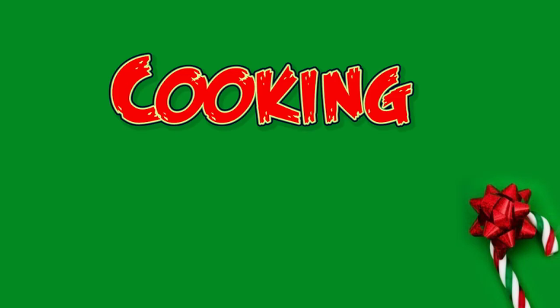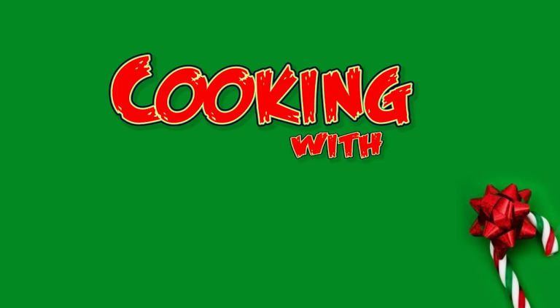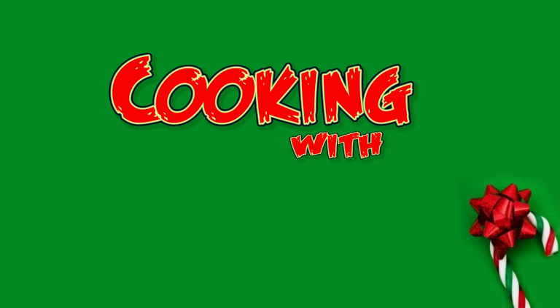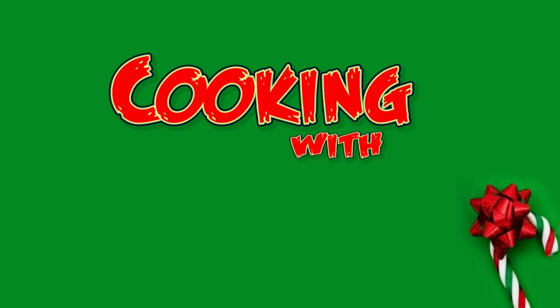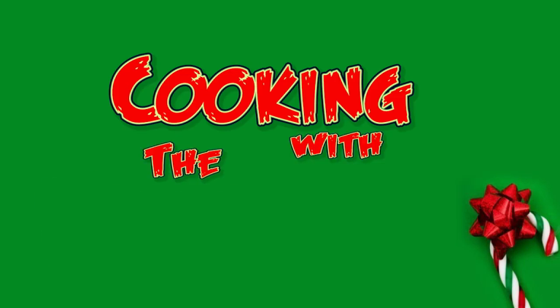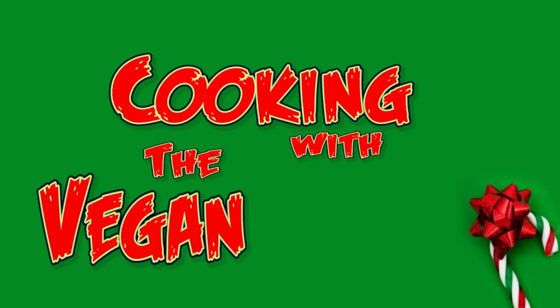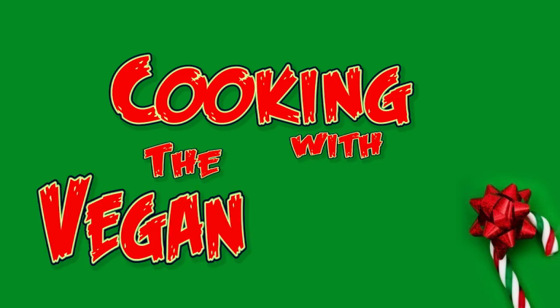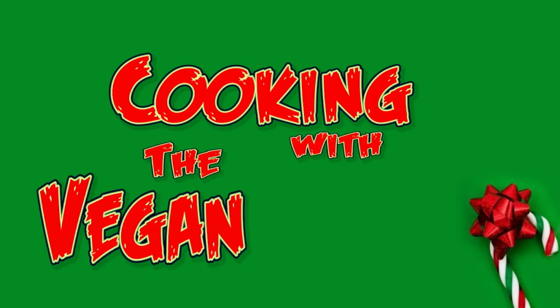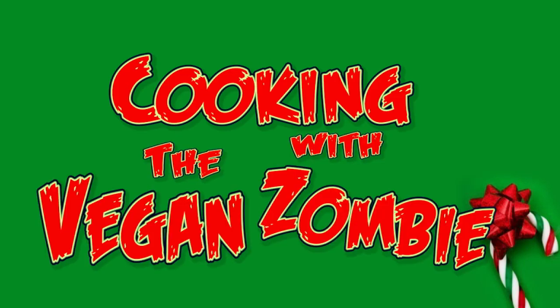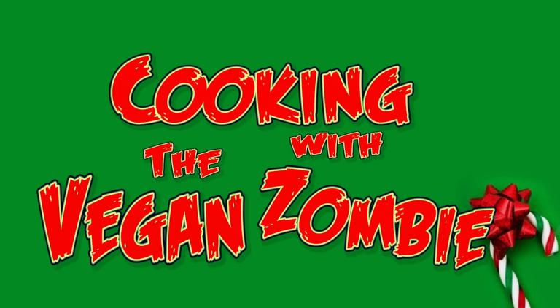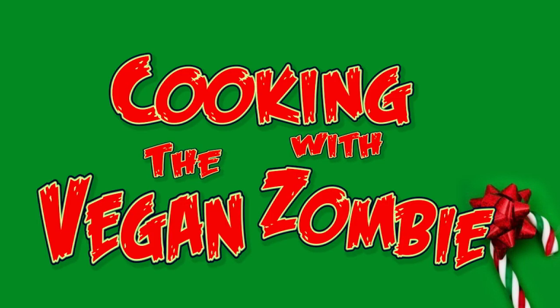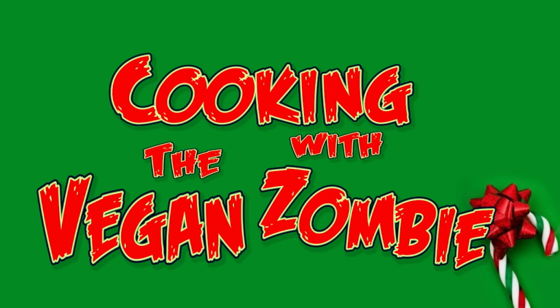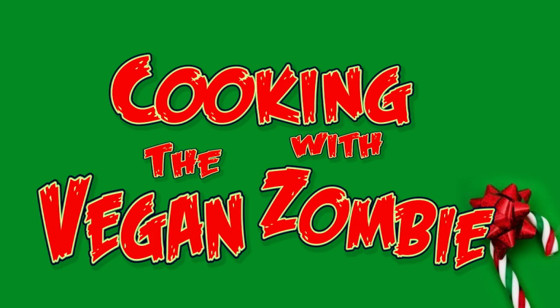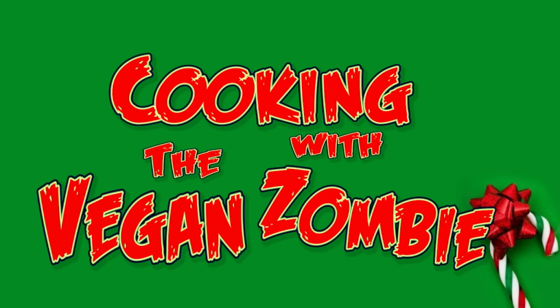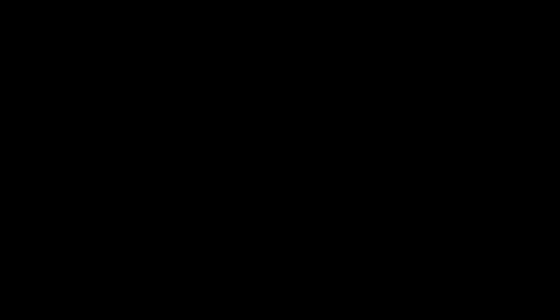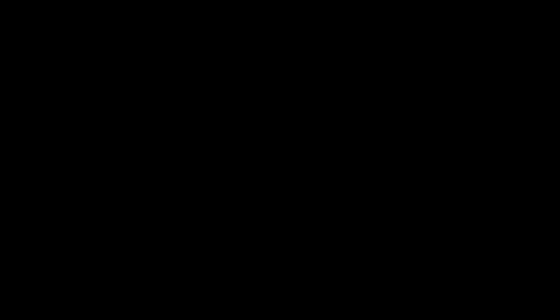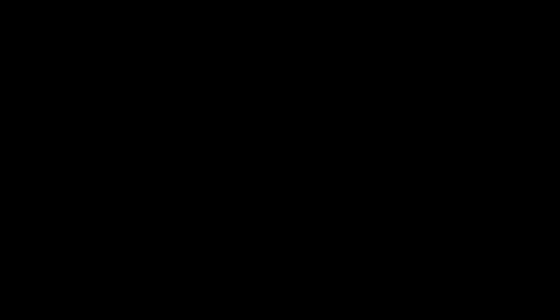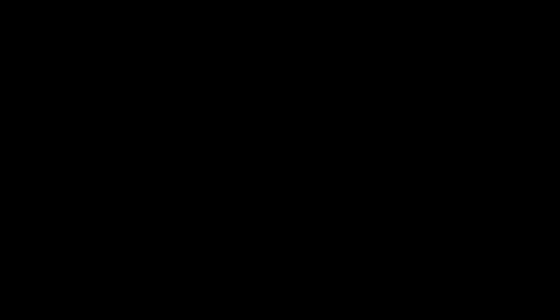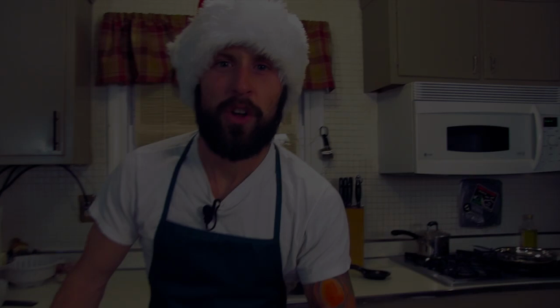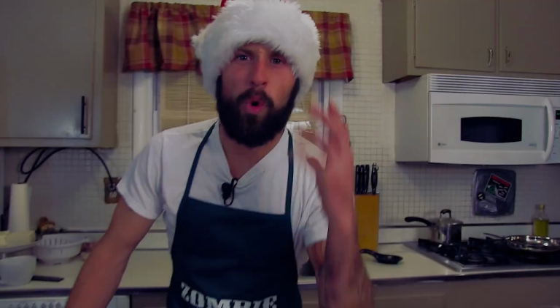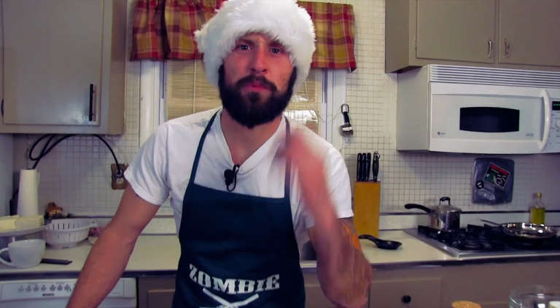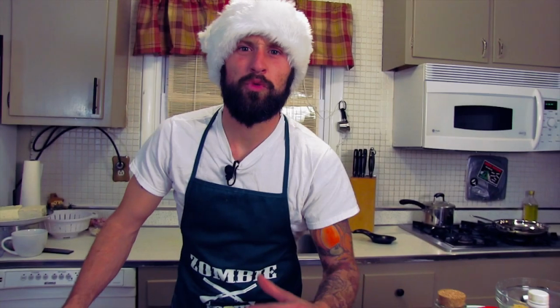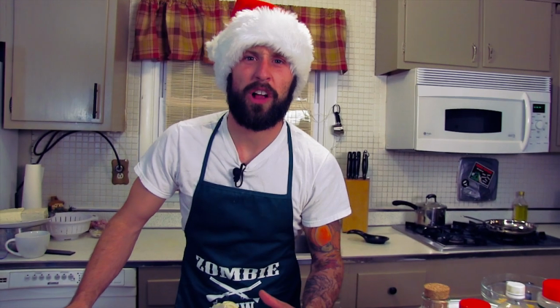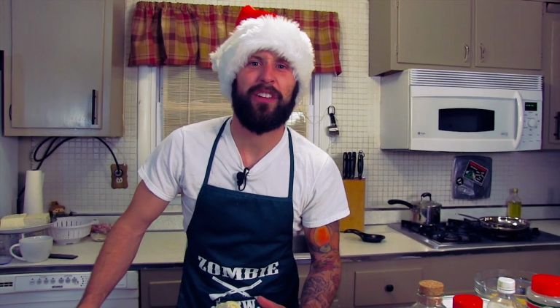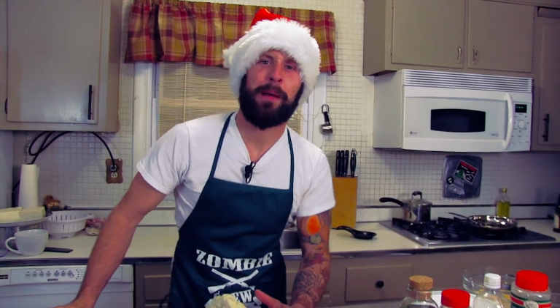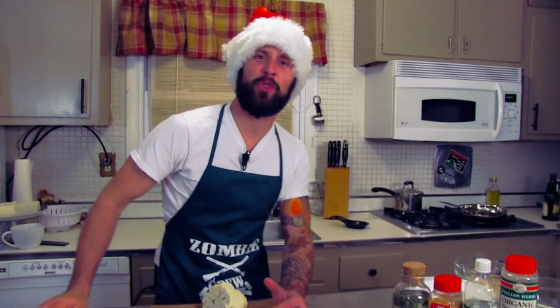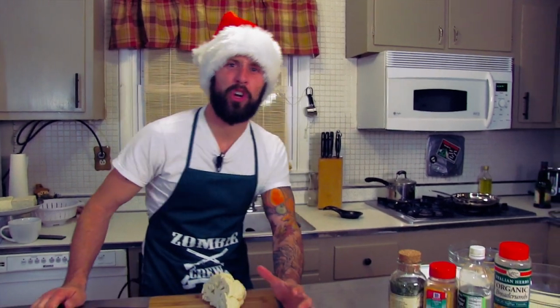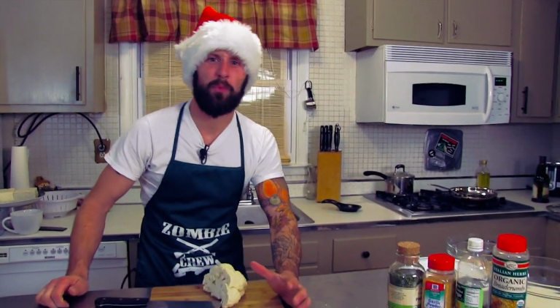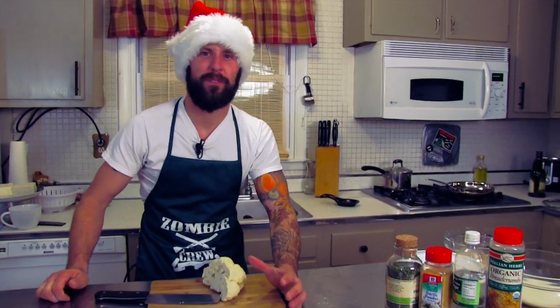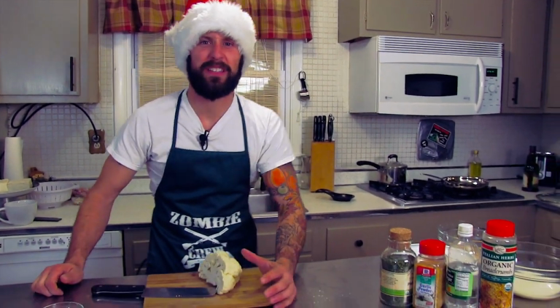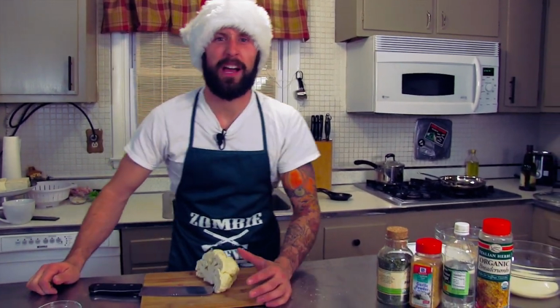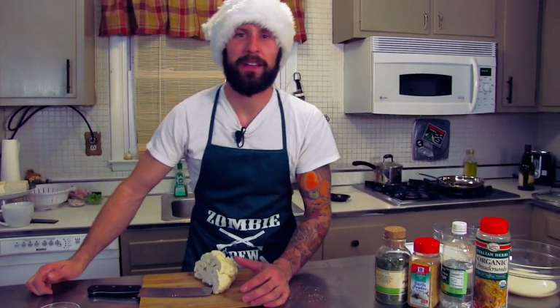Cooking with the Vegan Zombie. Hey guys, welcome to another holiday episode of Cooking with the Vegan Zombie.